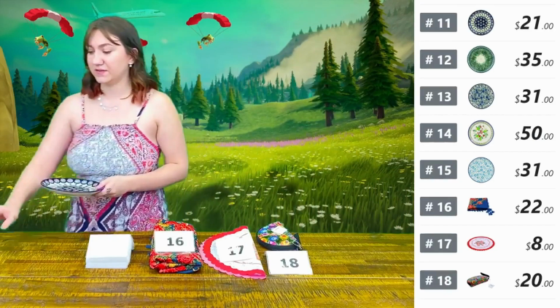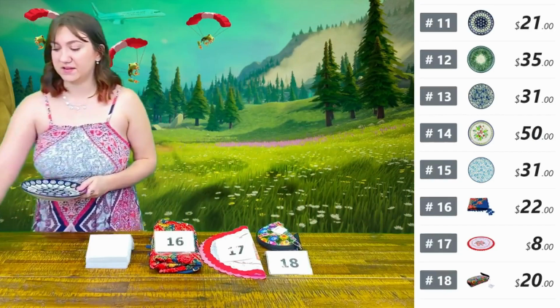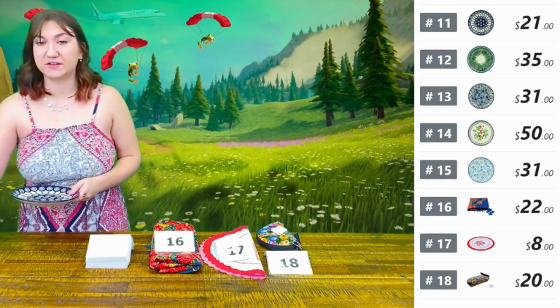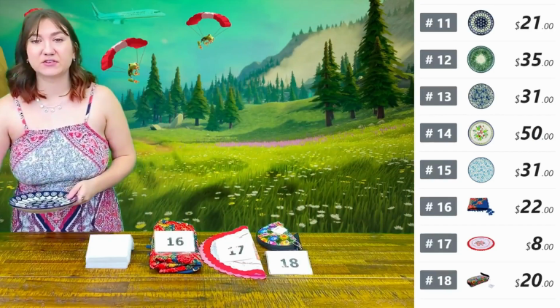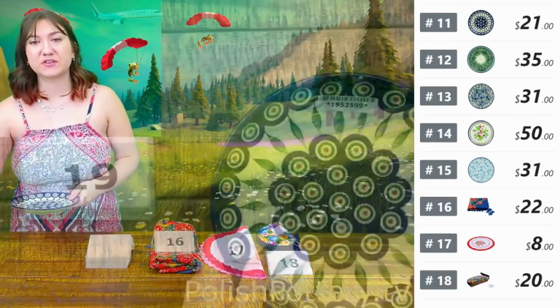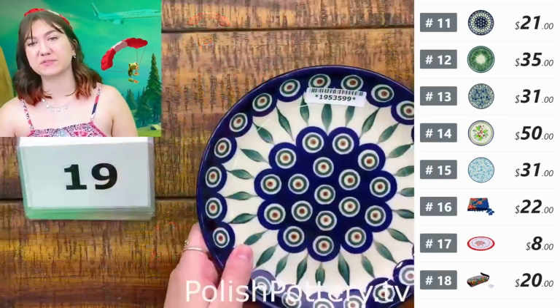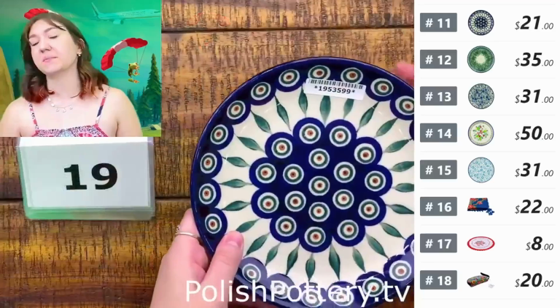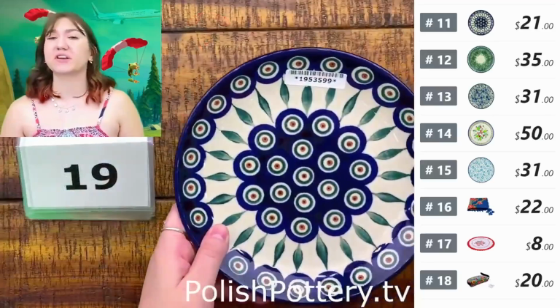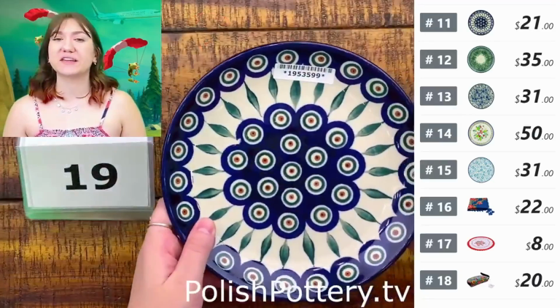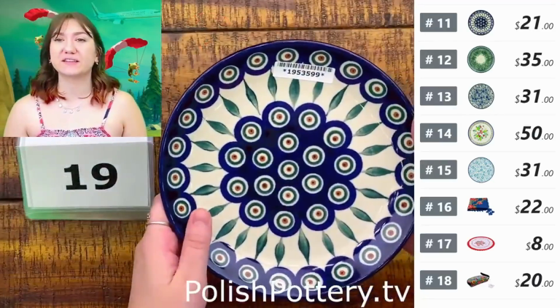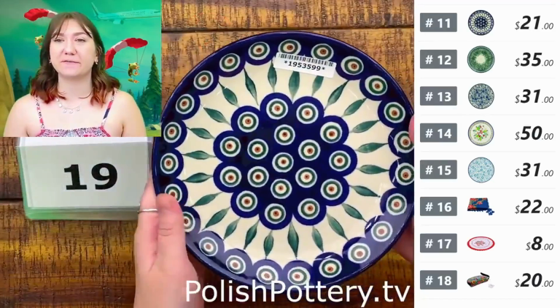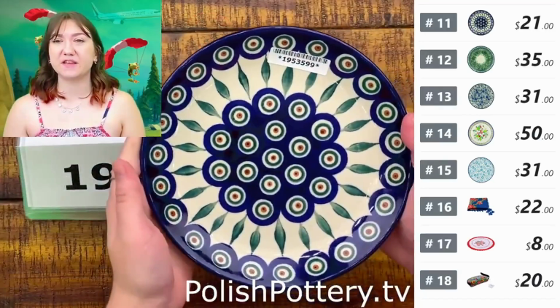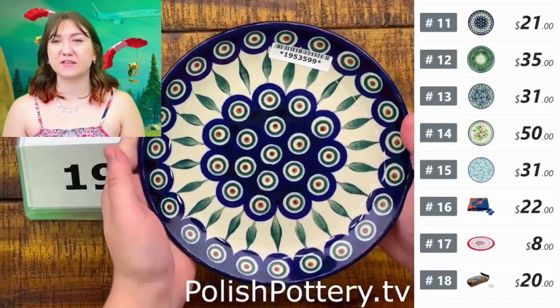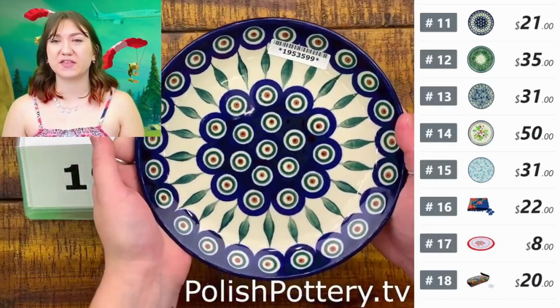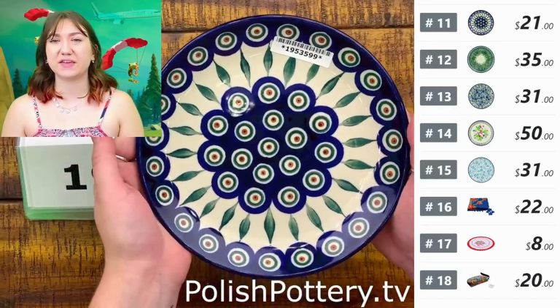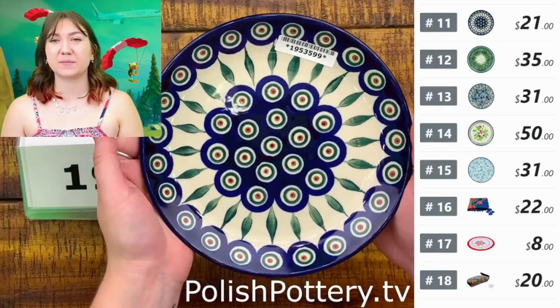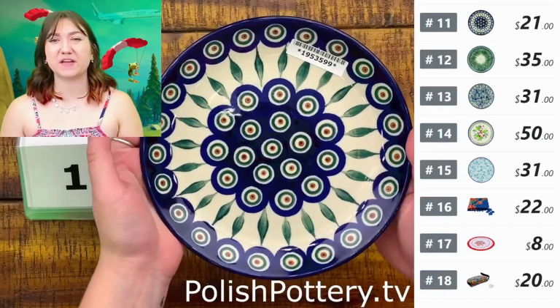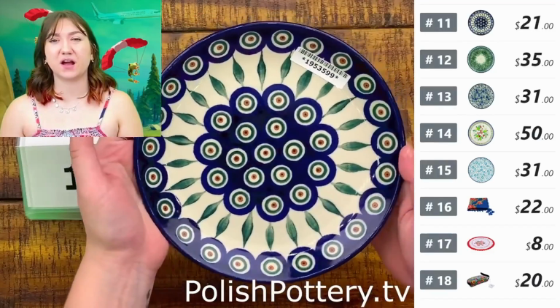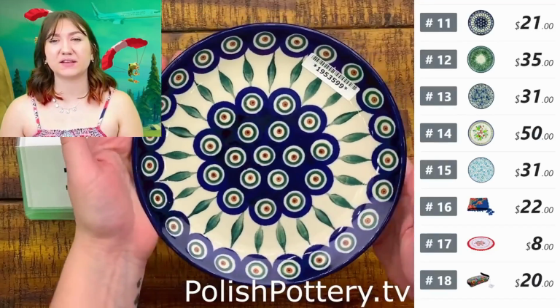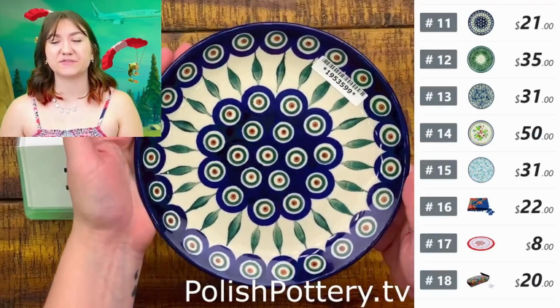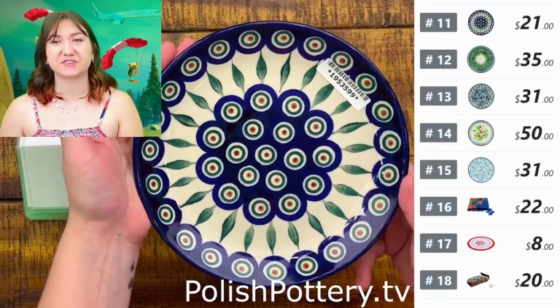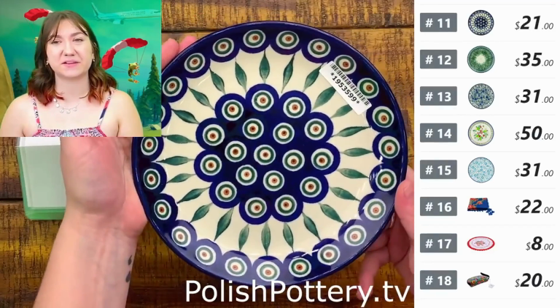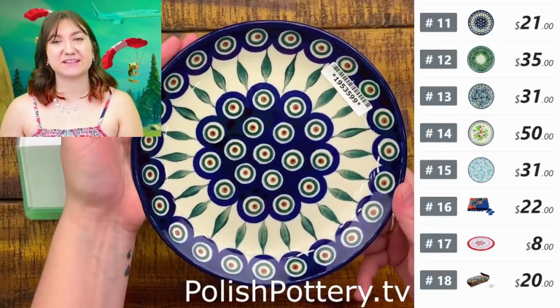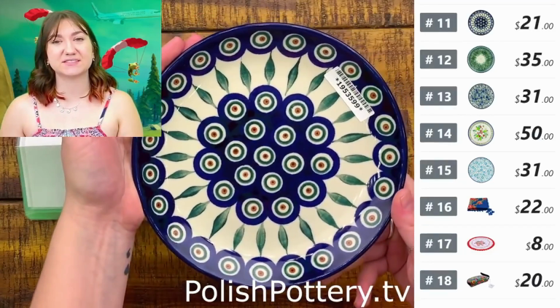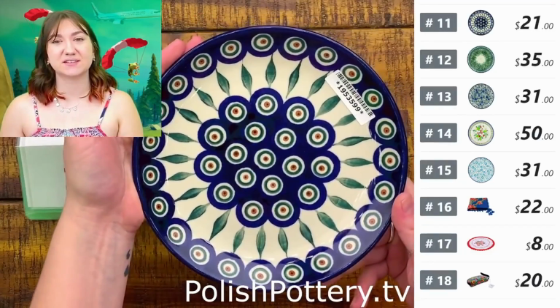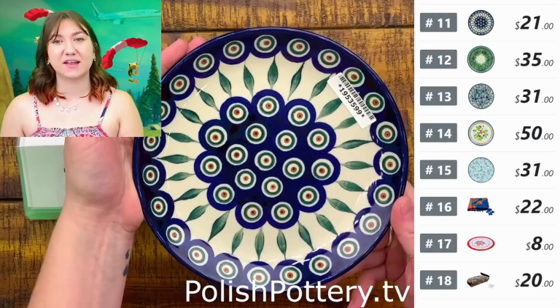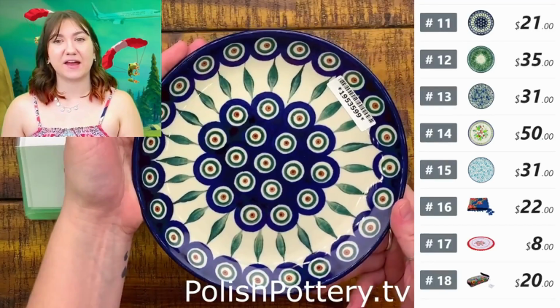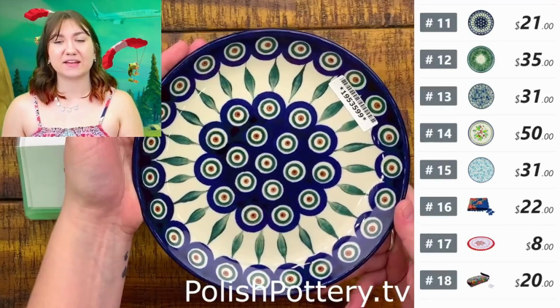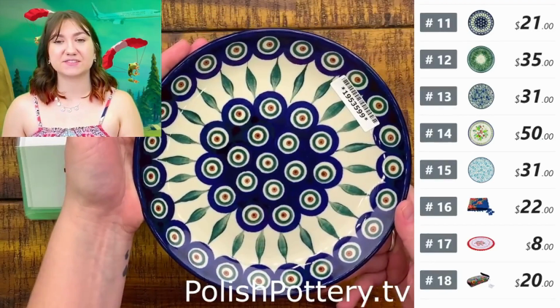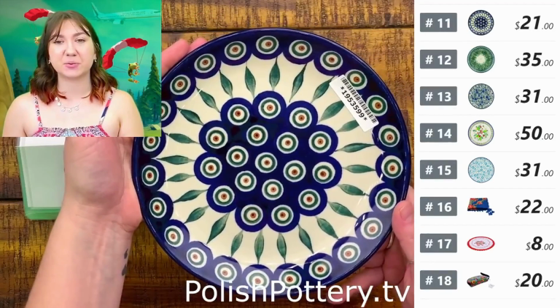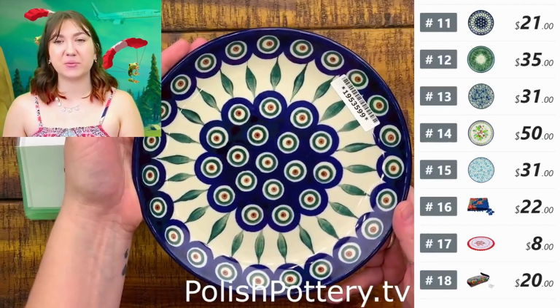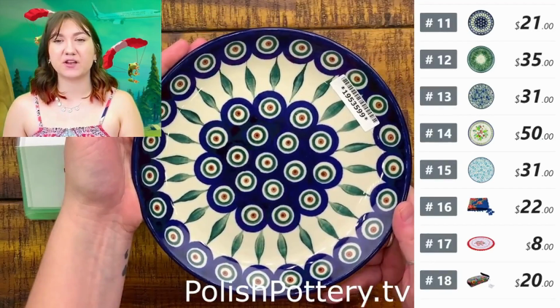Revisiting number eleven — the Peacock Leaf dessert plate — that is $21.